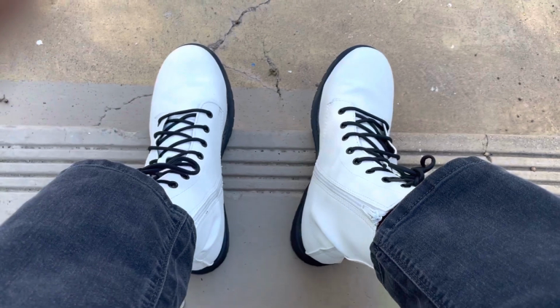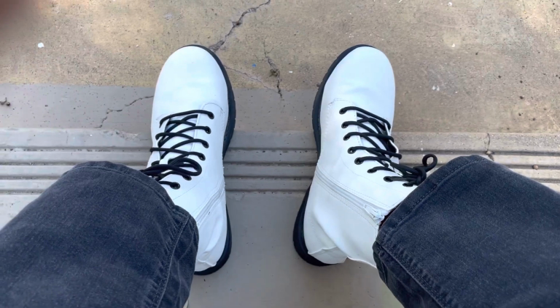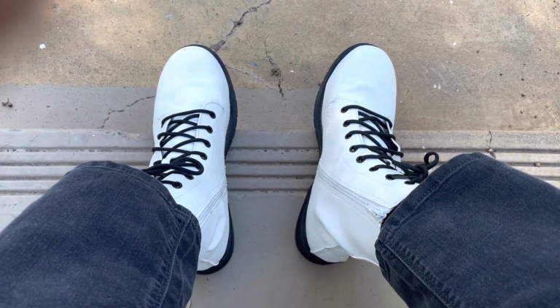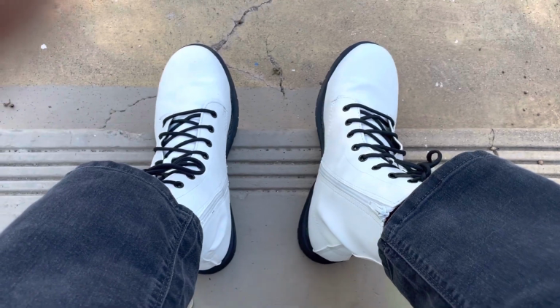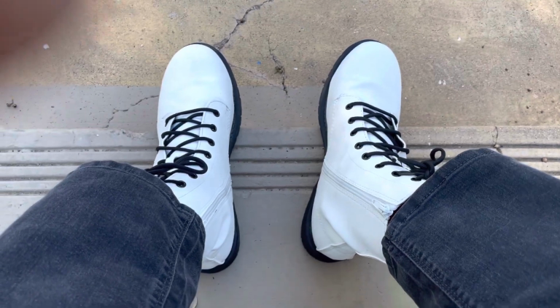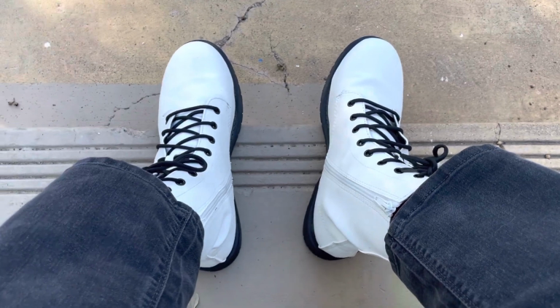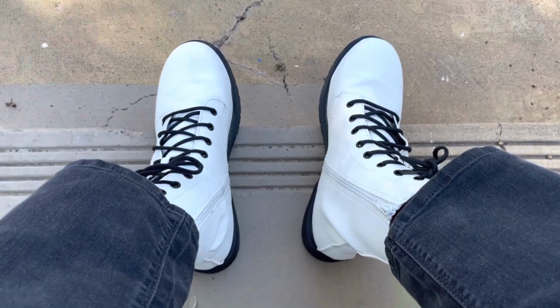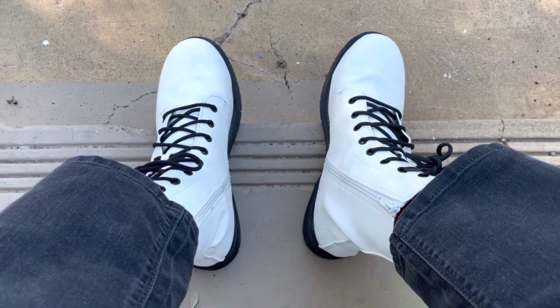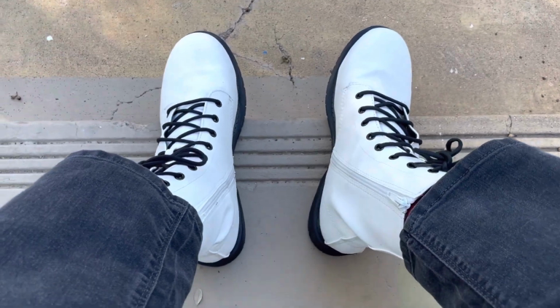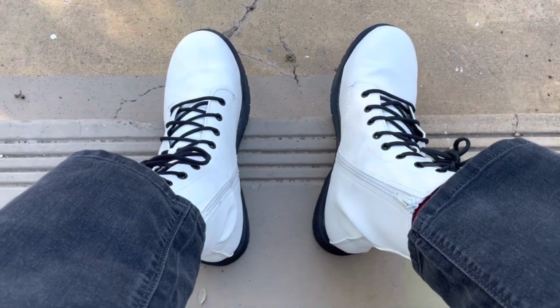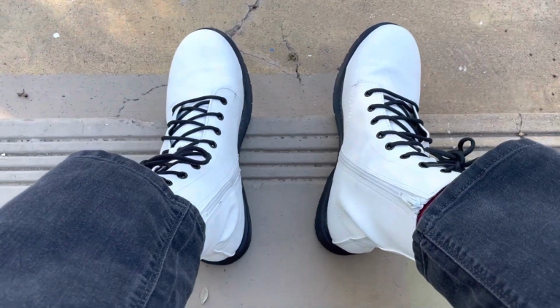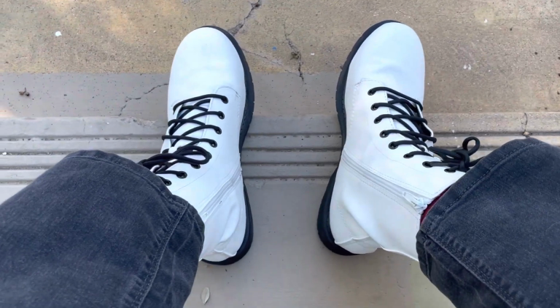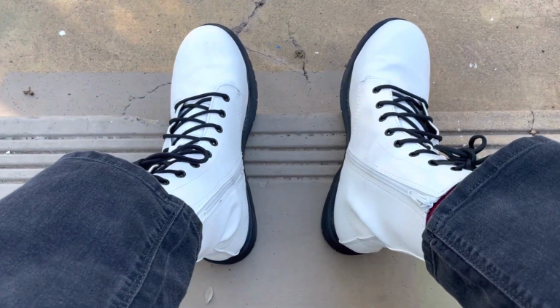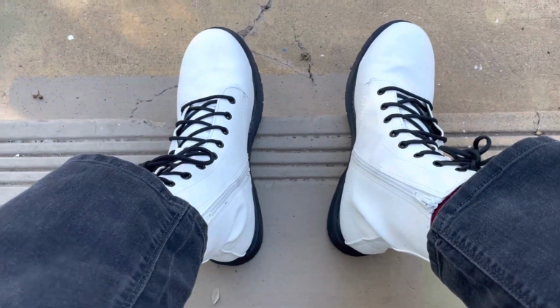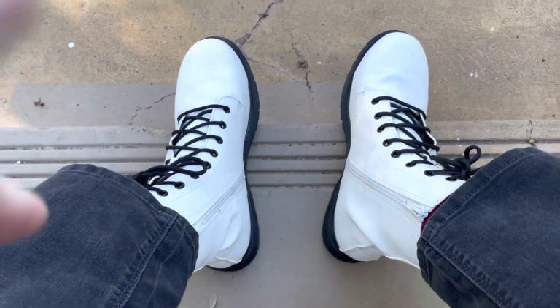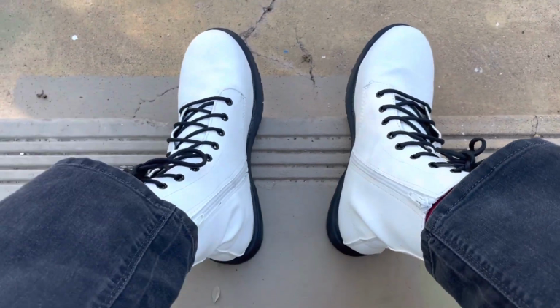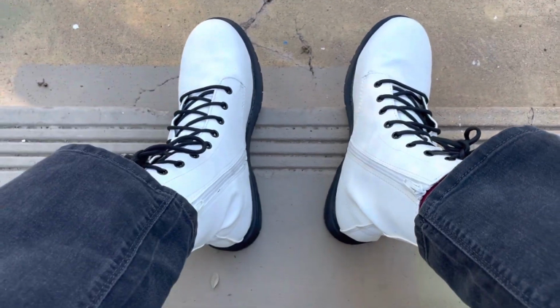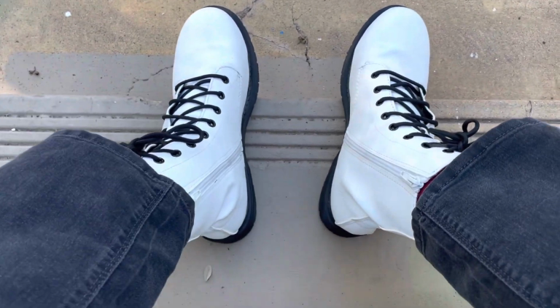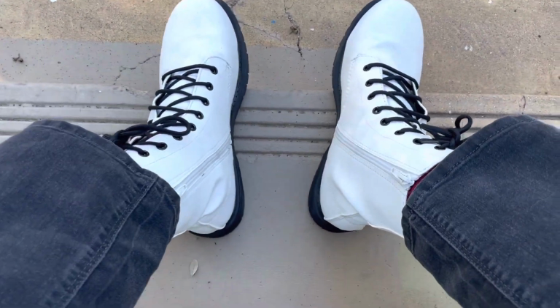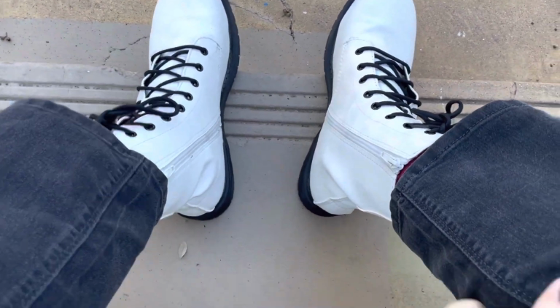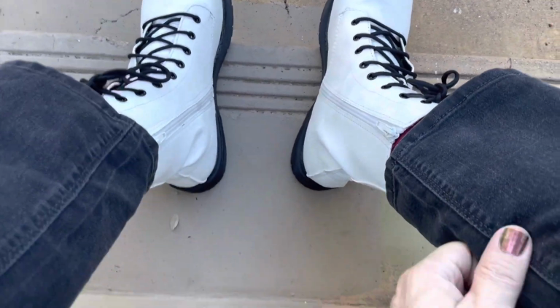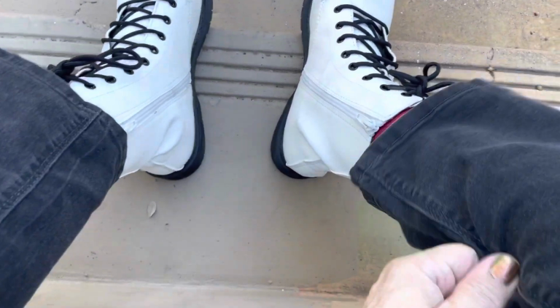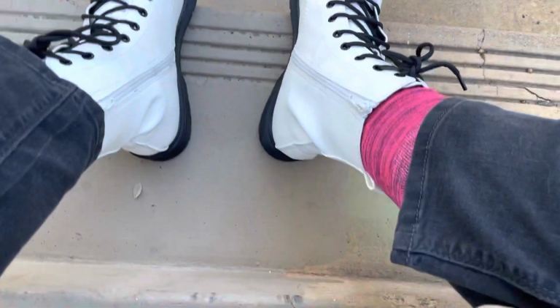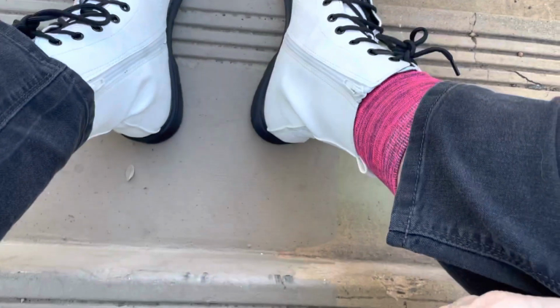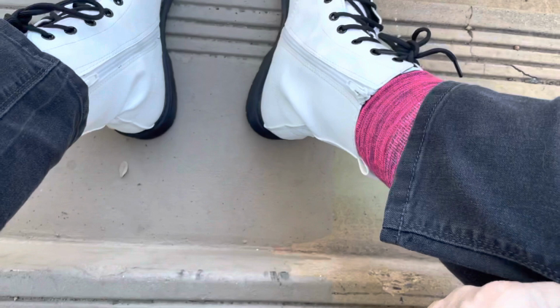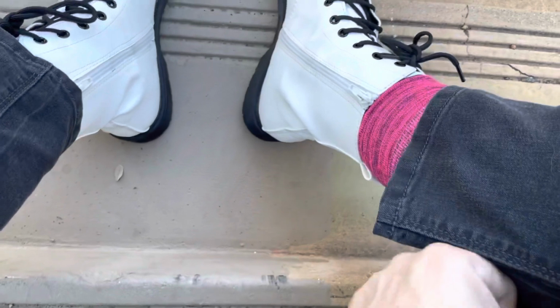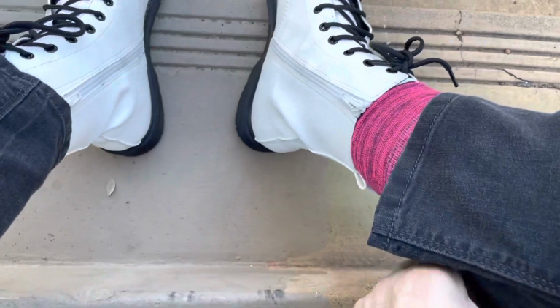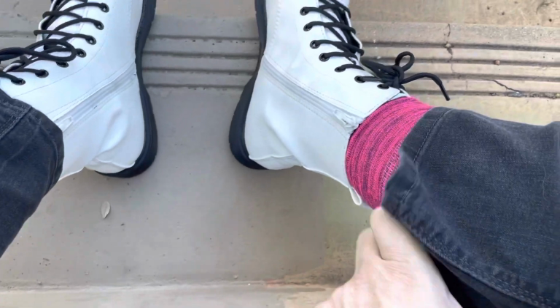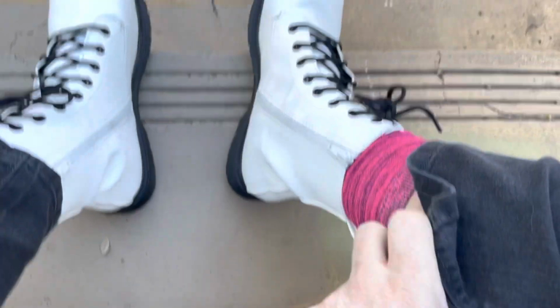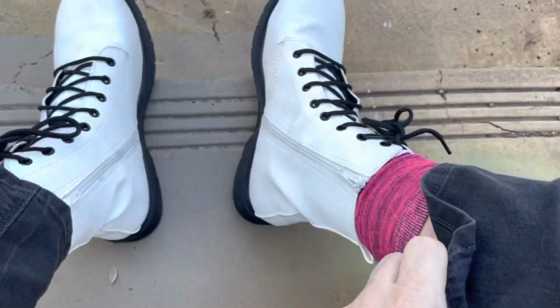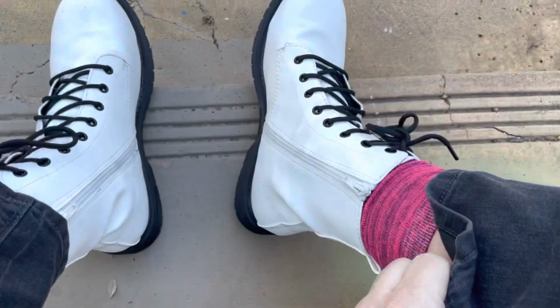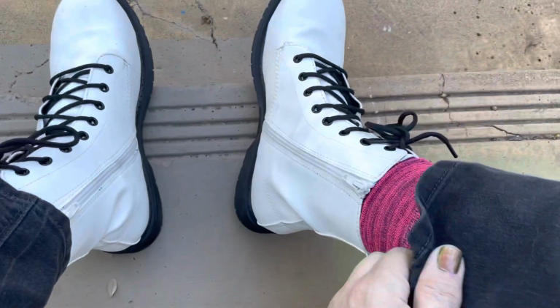Hello. These are a pair of white Time and True boots that I found at Walmart recently.